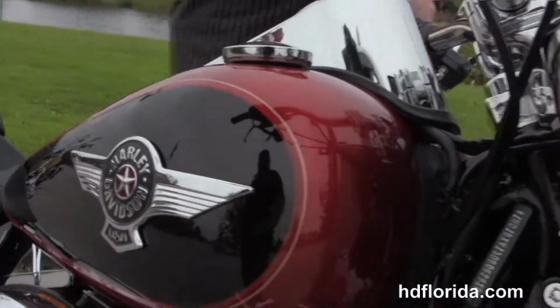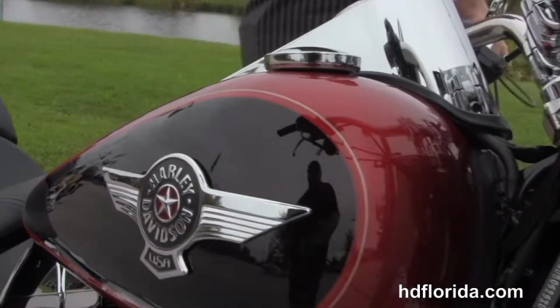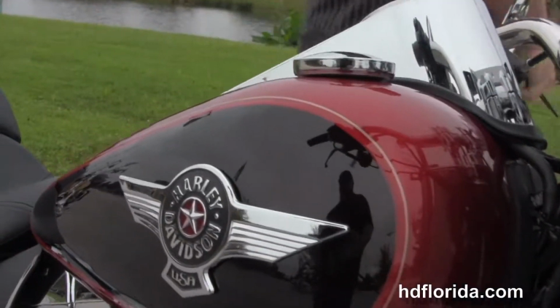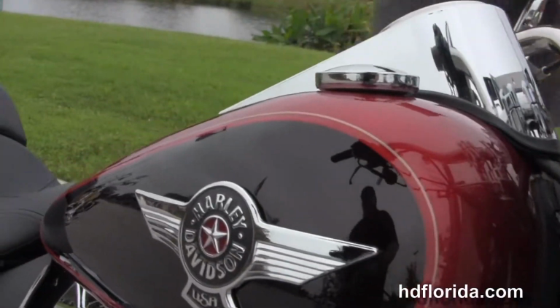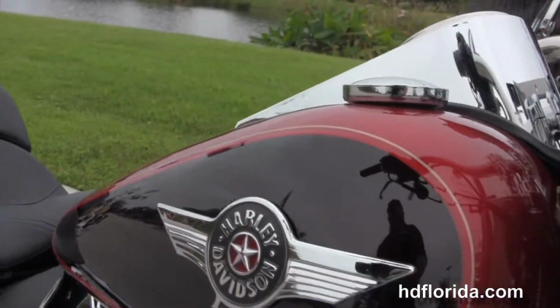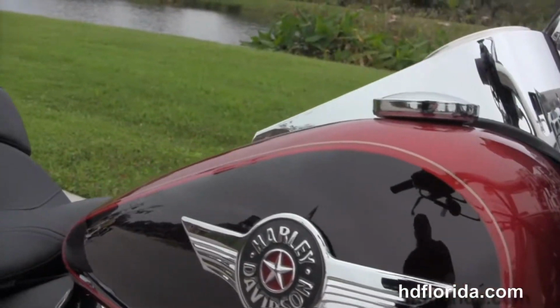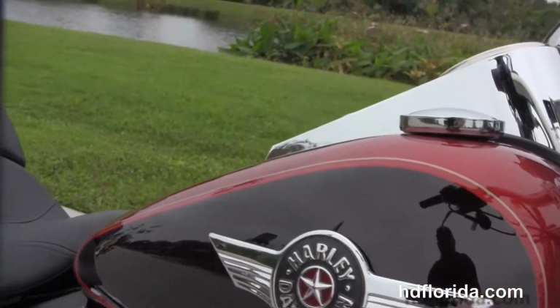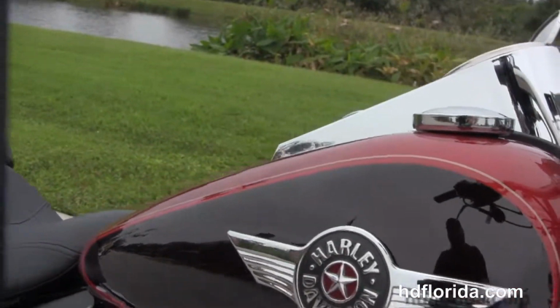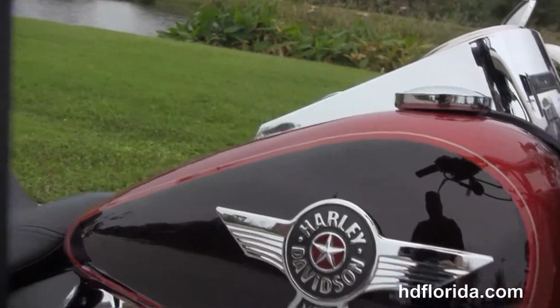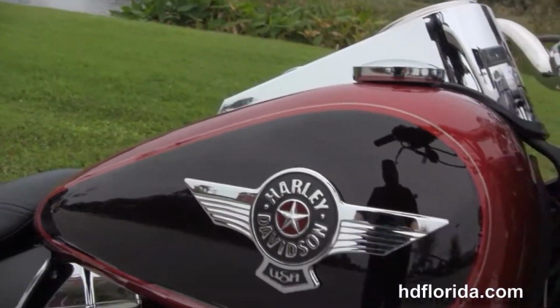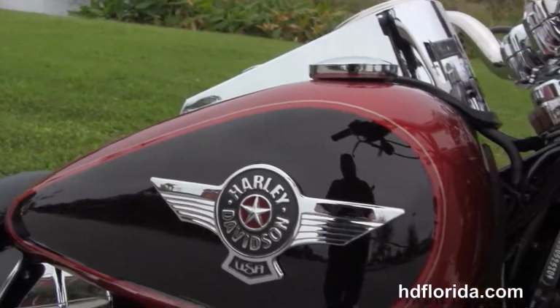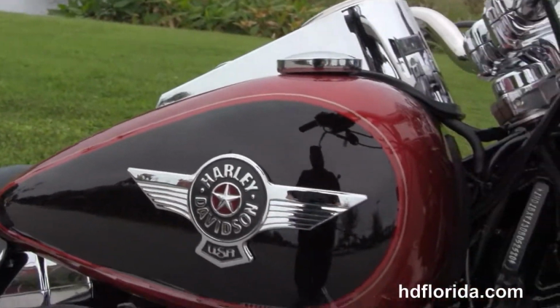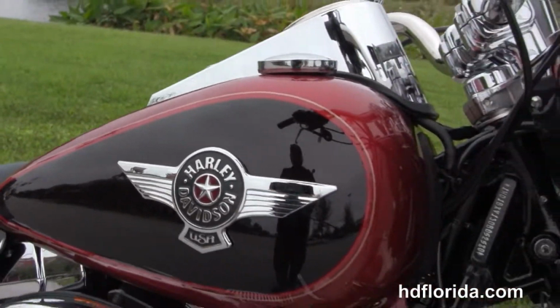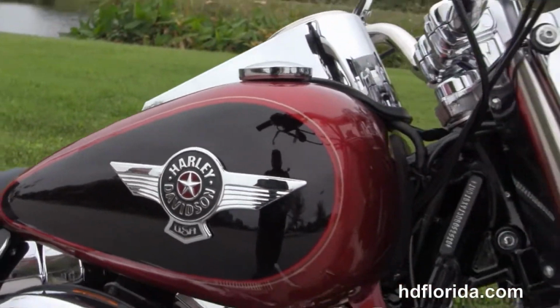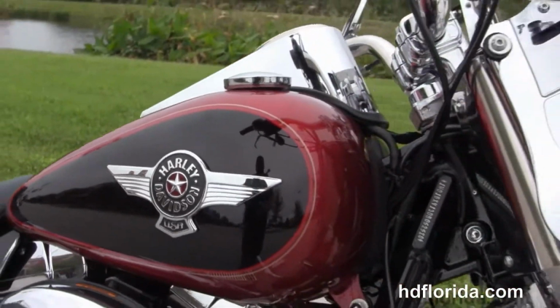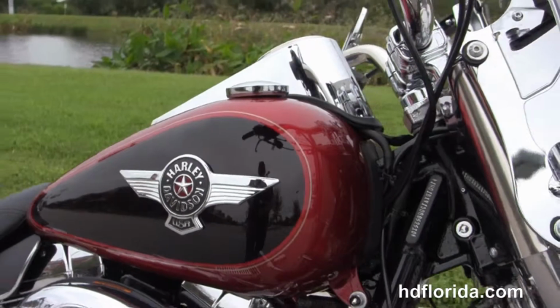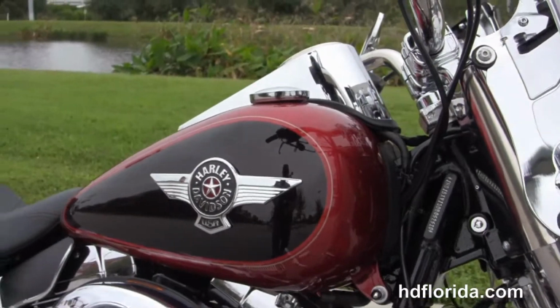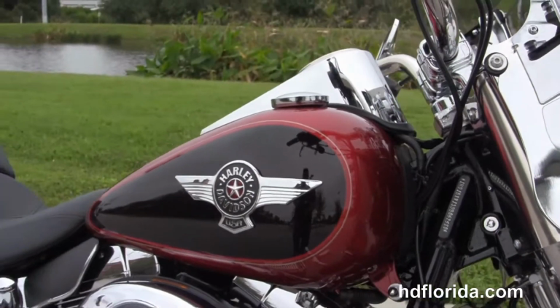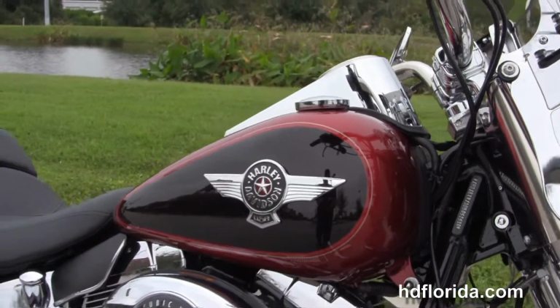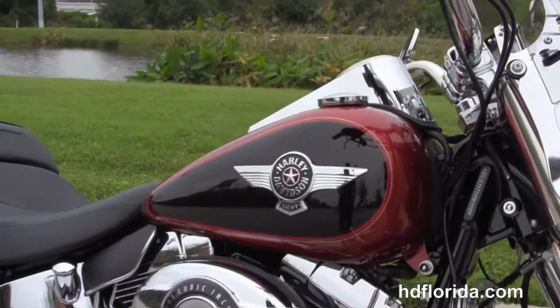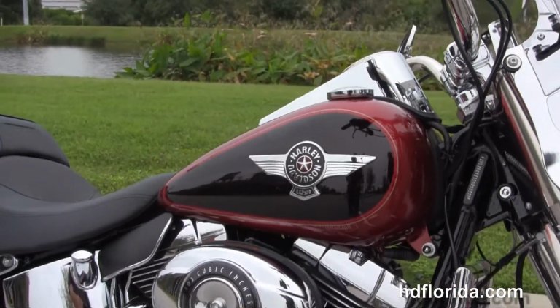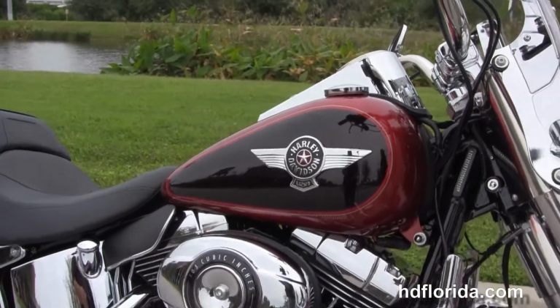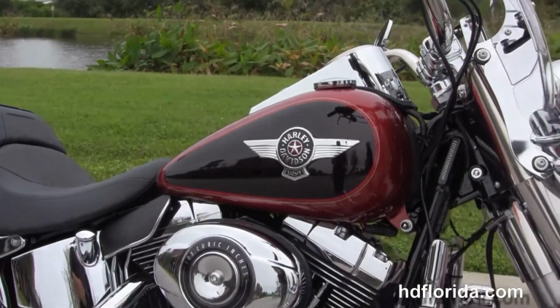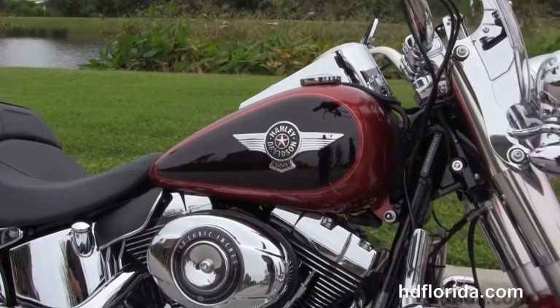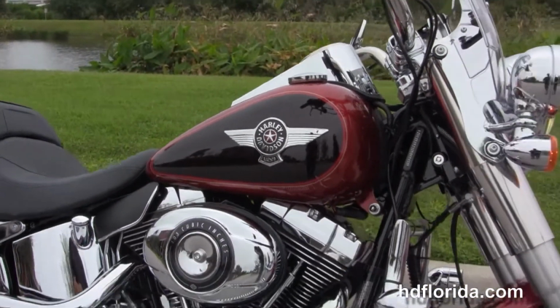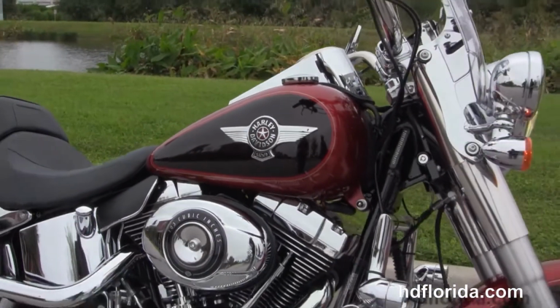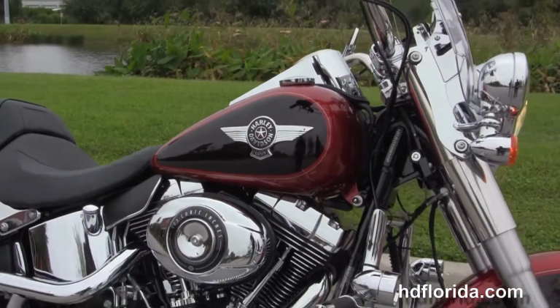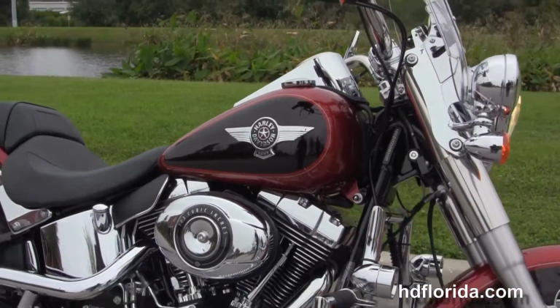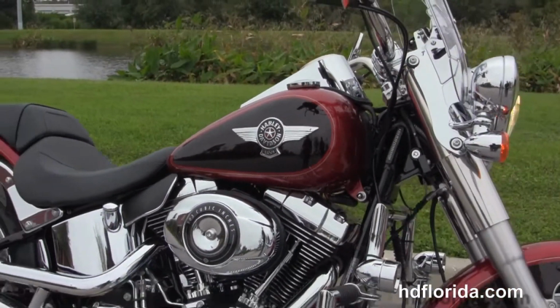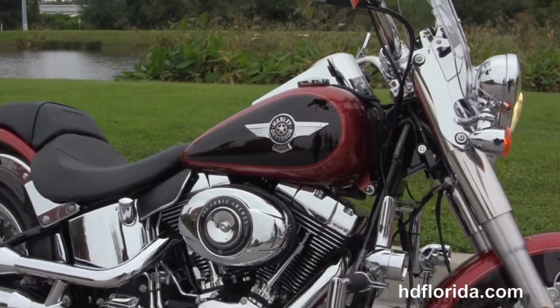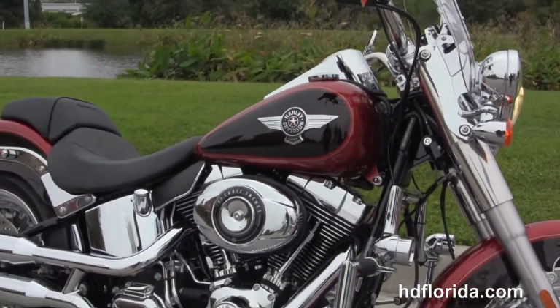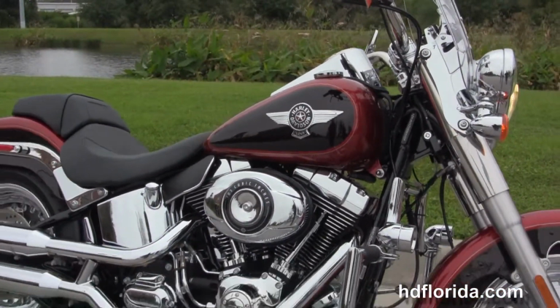Options and accessories on this bike total out at over $1800. It's in stock and ready for immediate delivery.